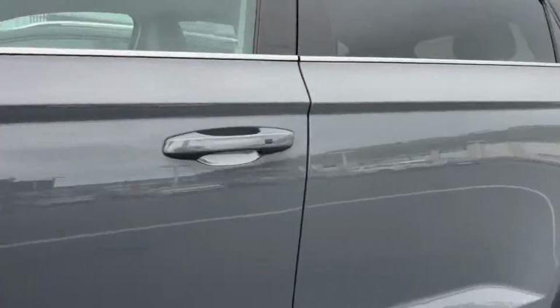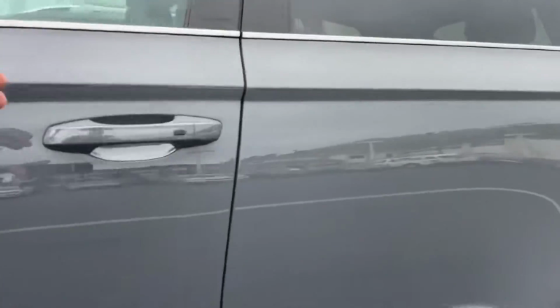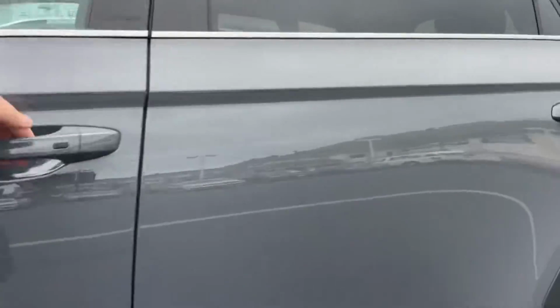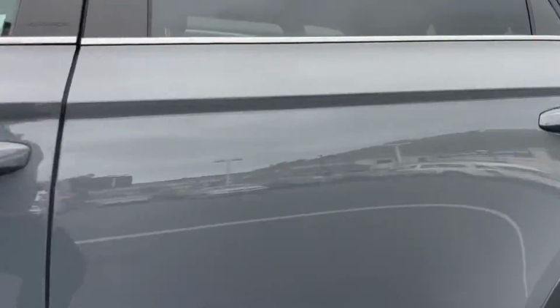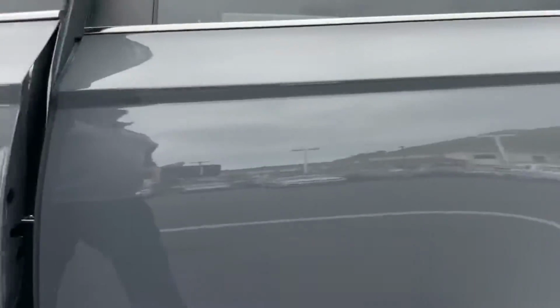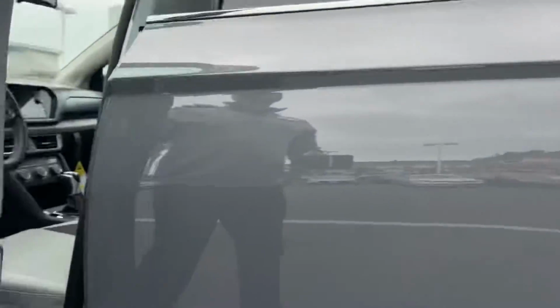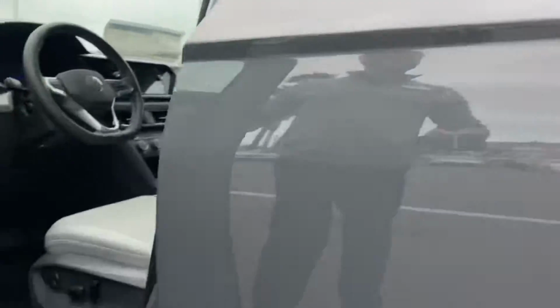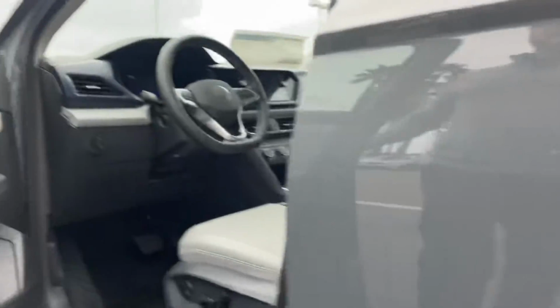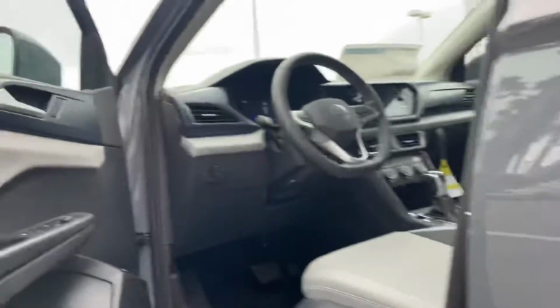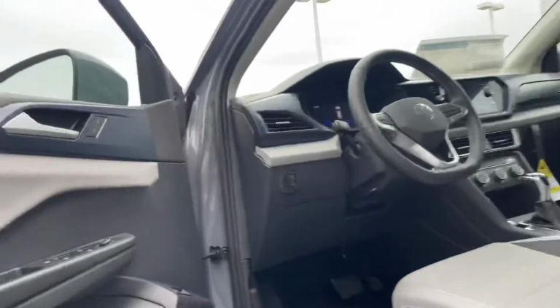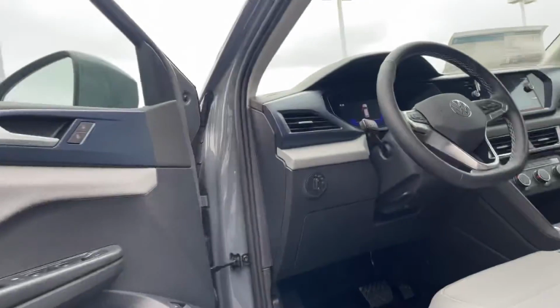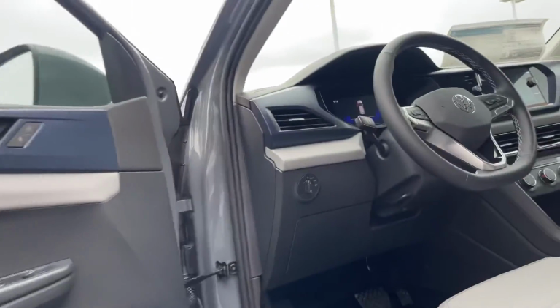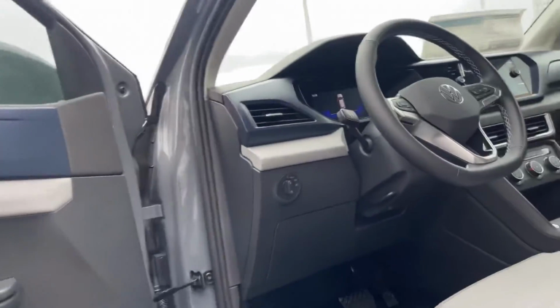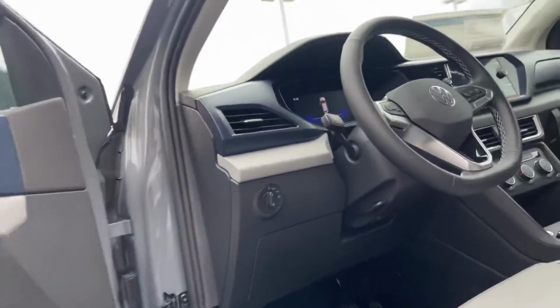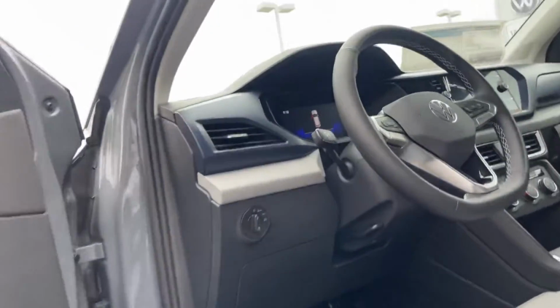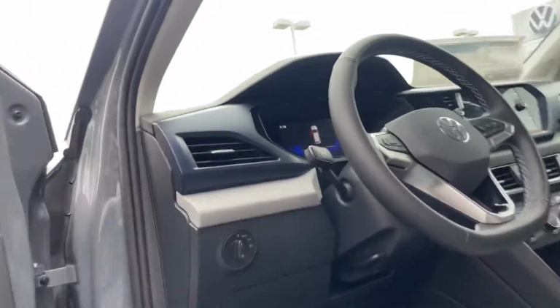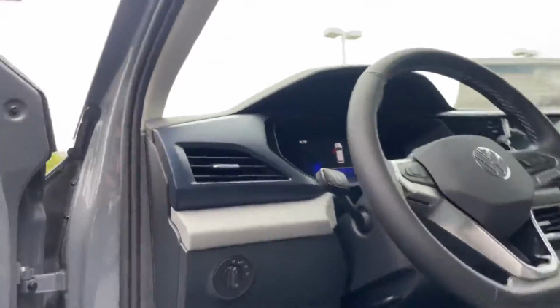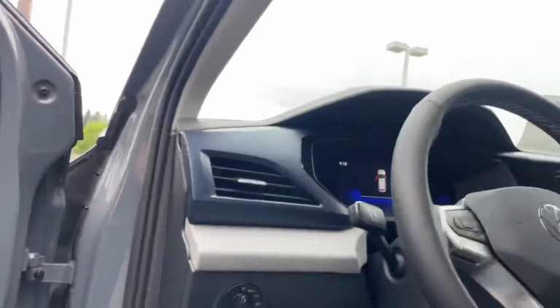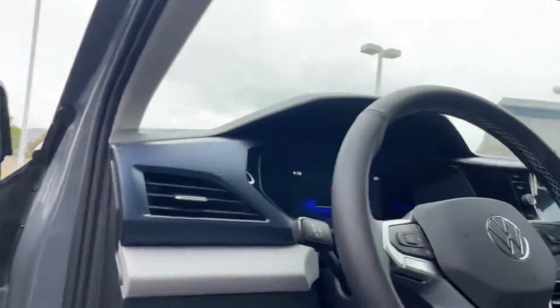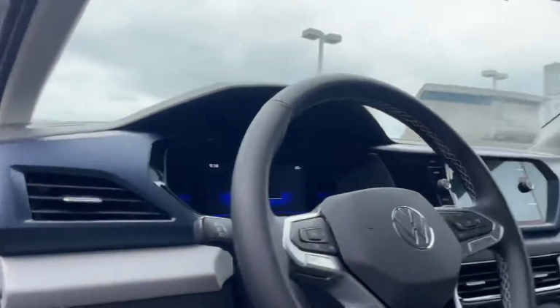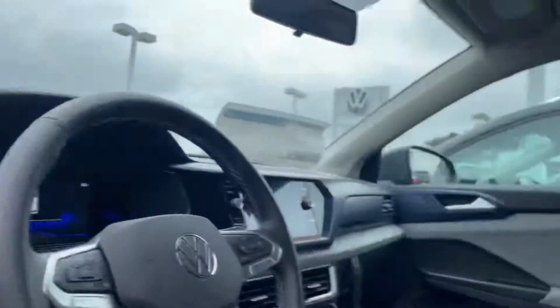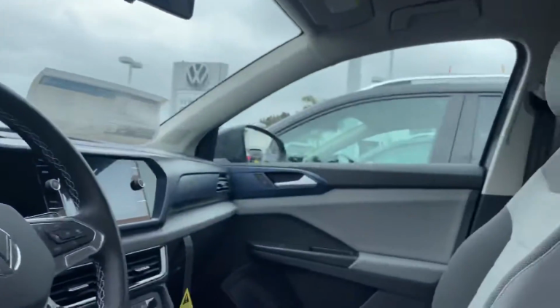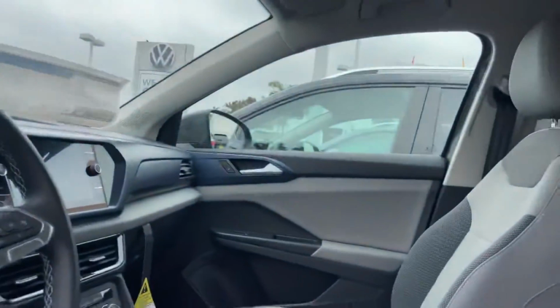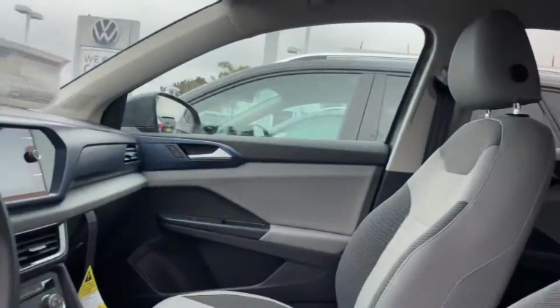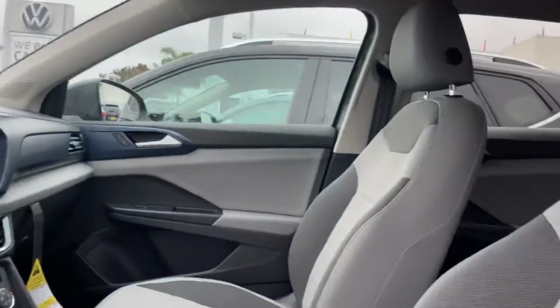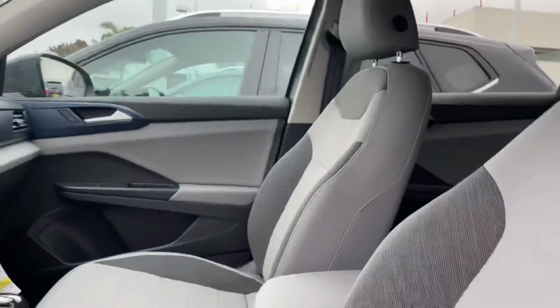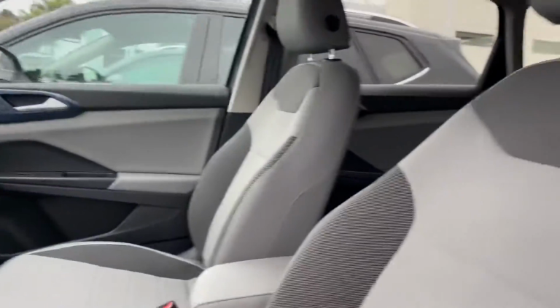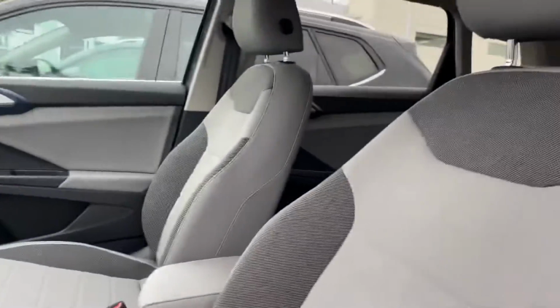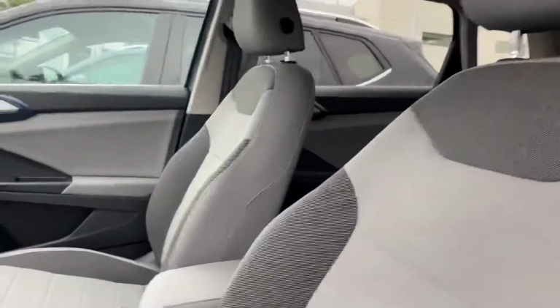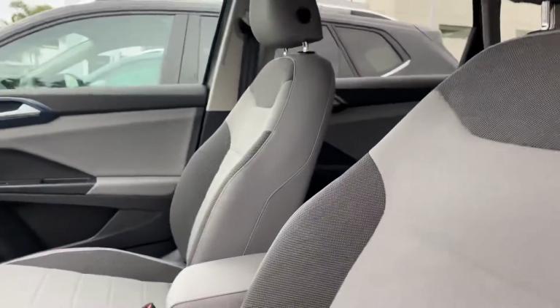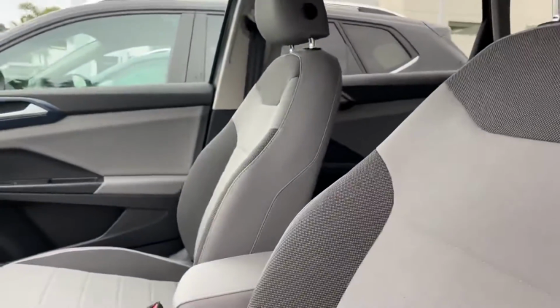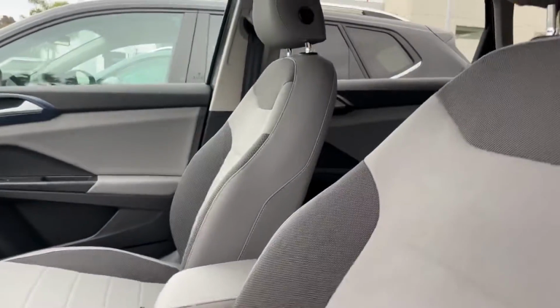It does have that nice keyless entry — super easy. Just keep your key in your pocket, purse, or venture bag.